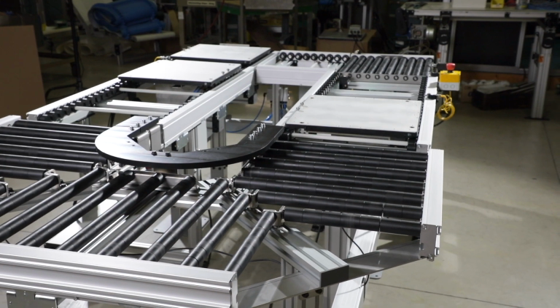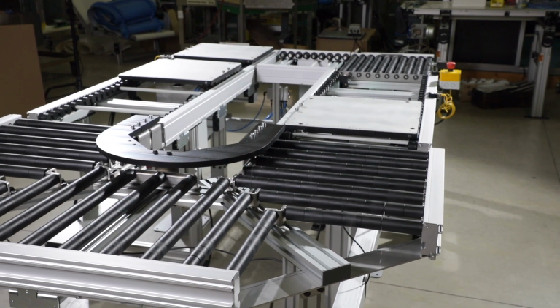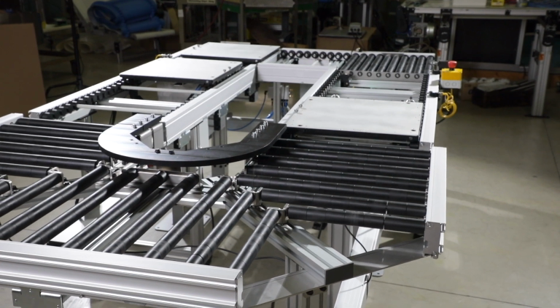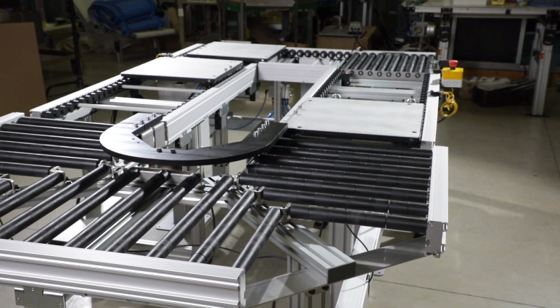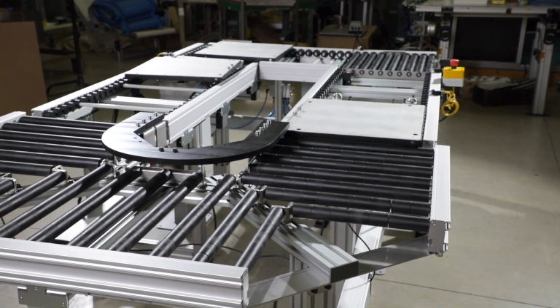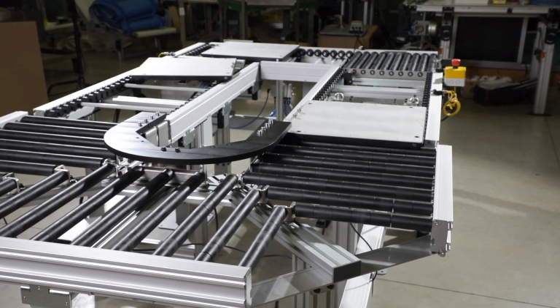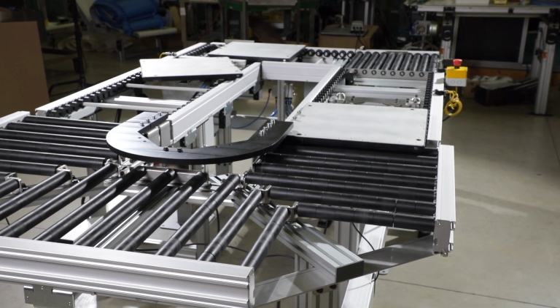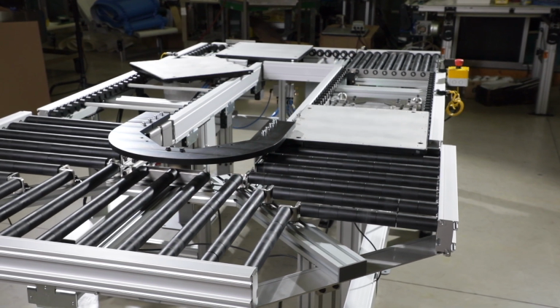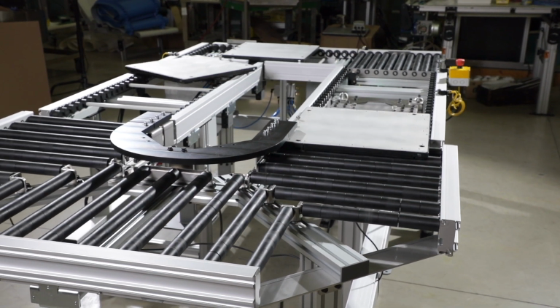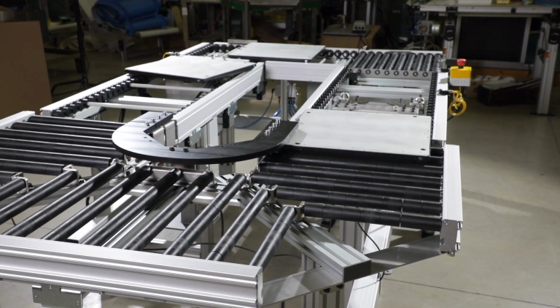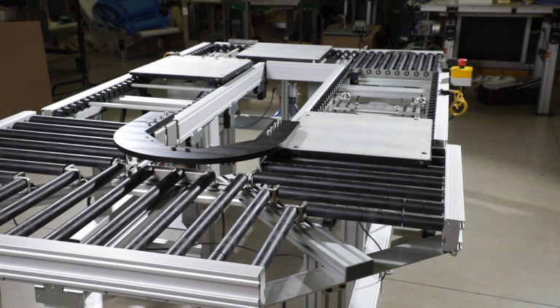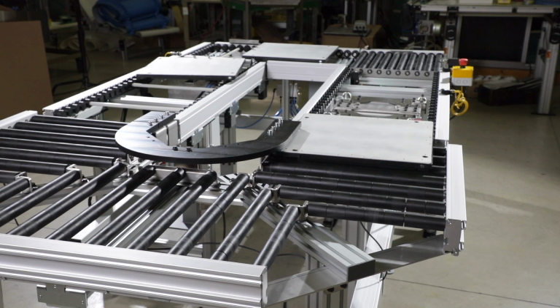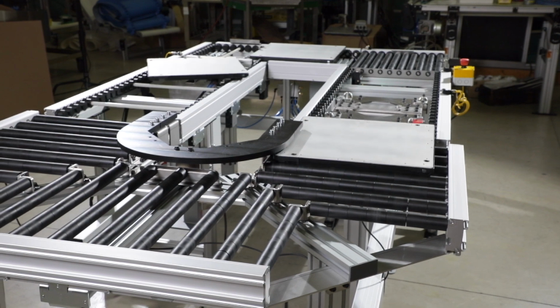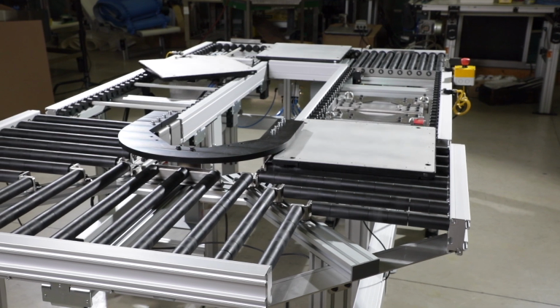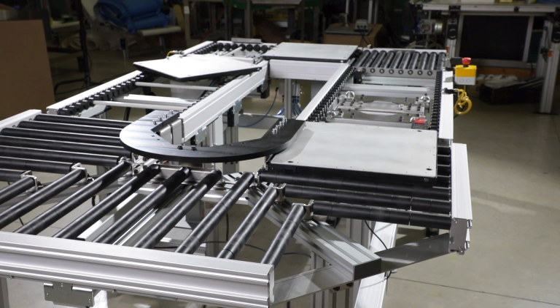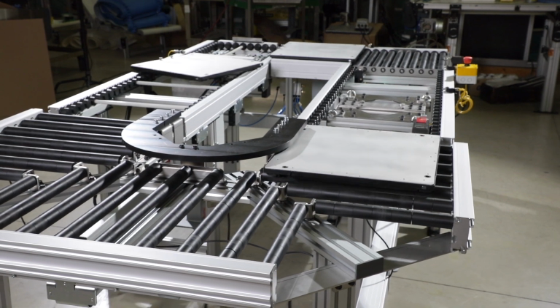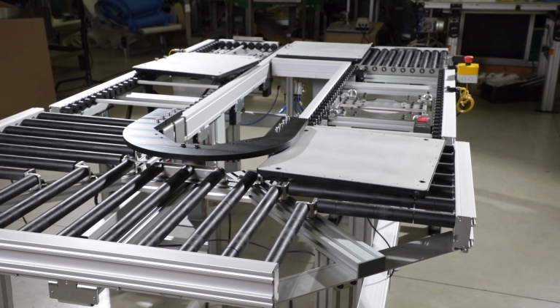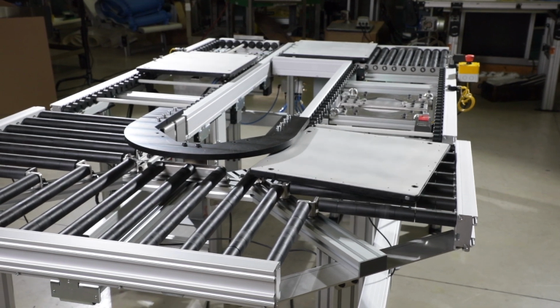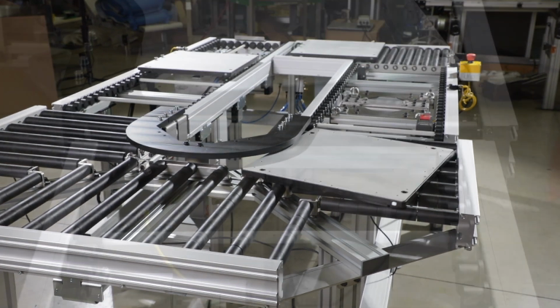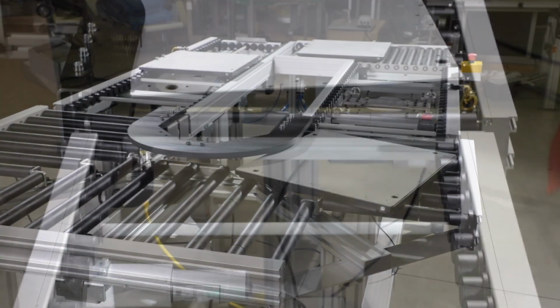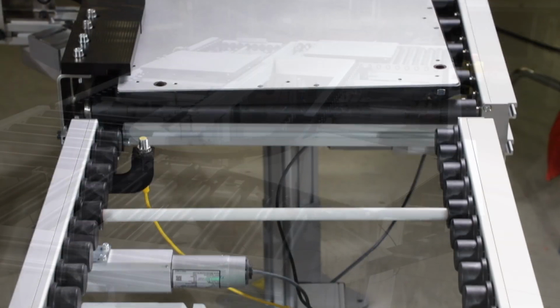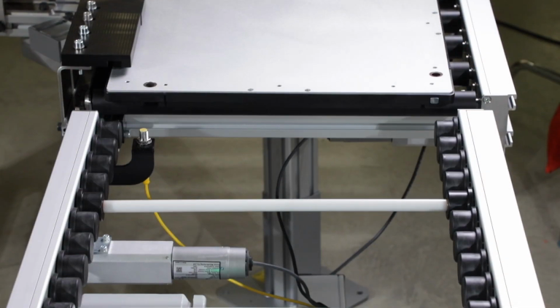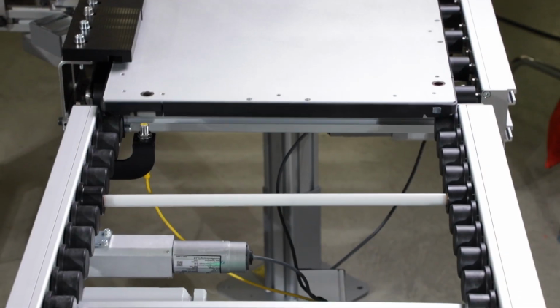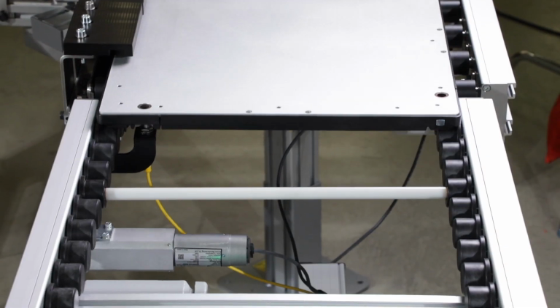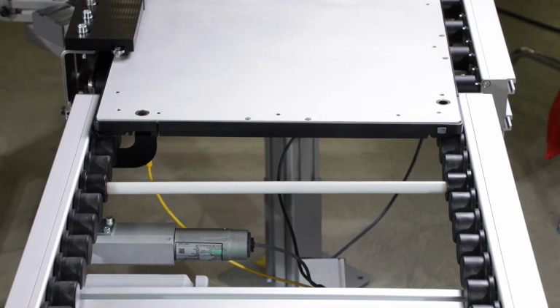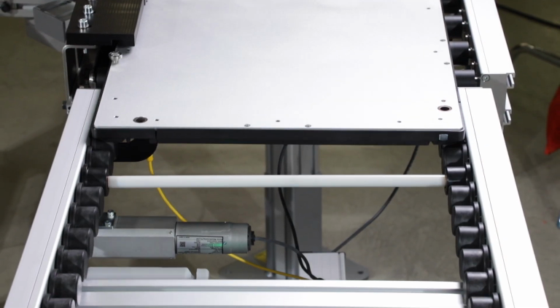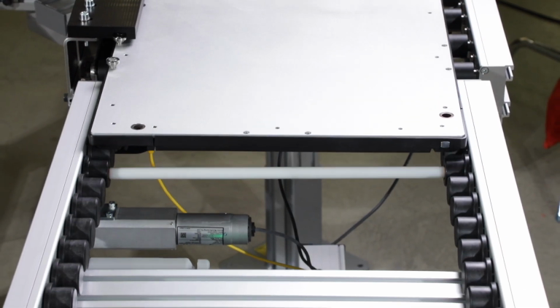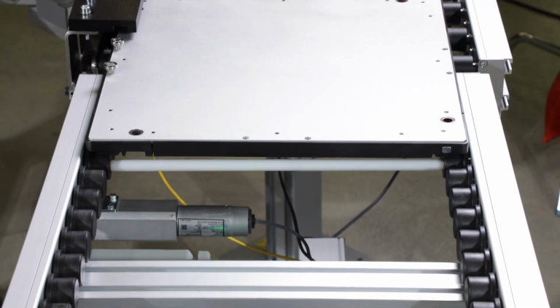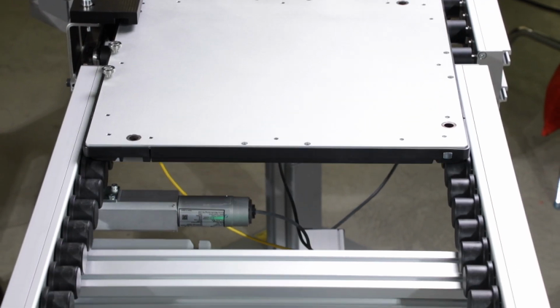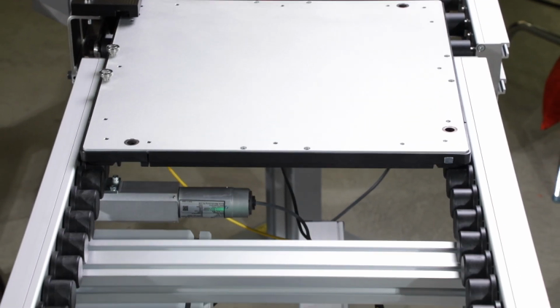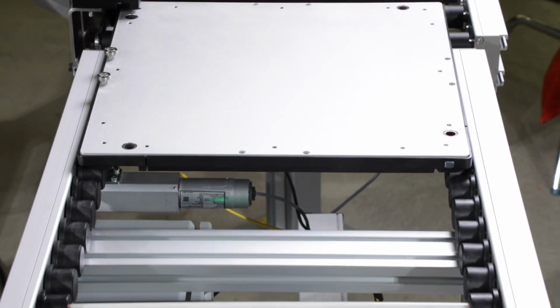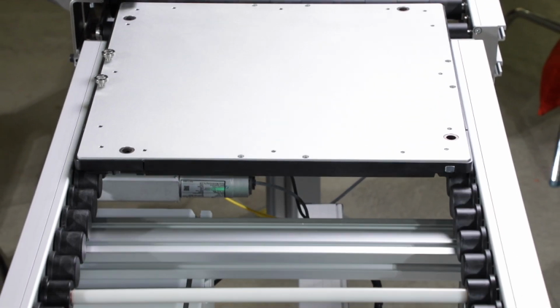Dorner ERT250 — Innovative Edge Roller Technology Conveyance Solutions.